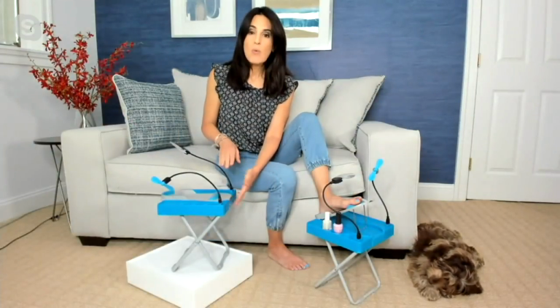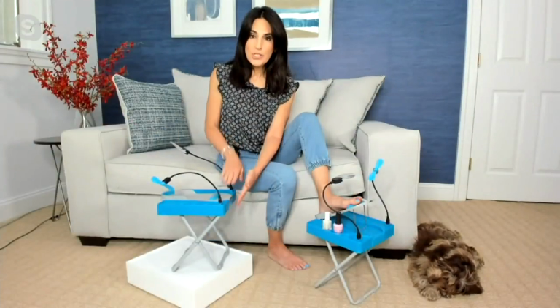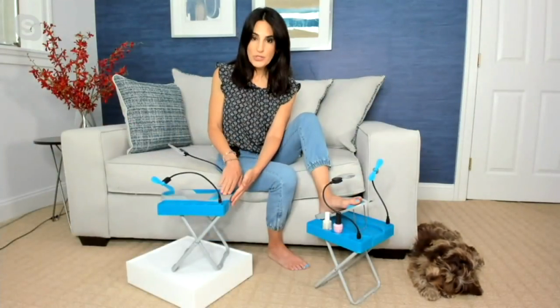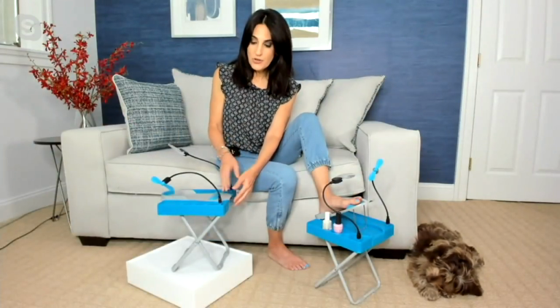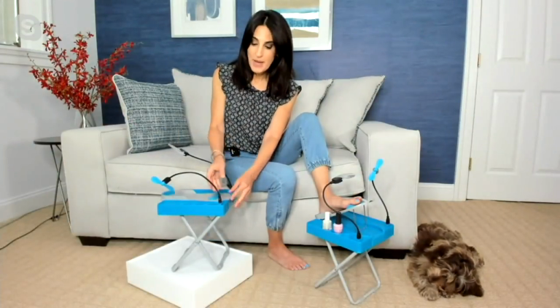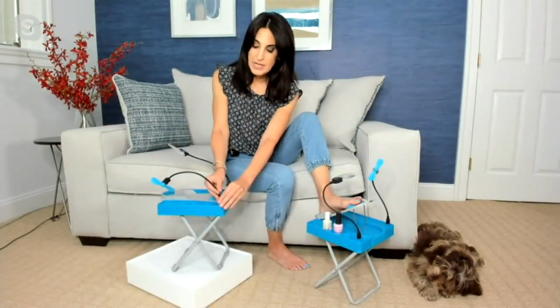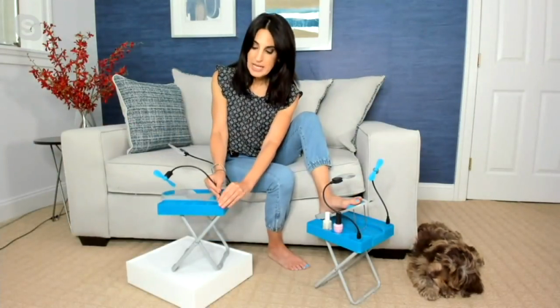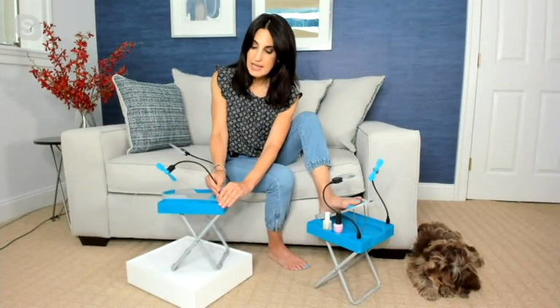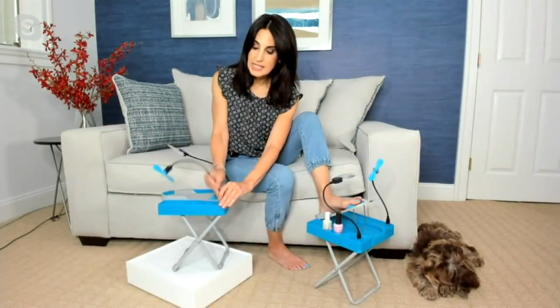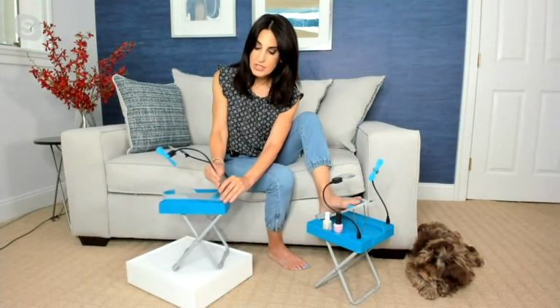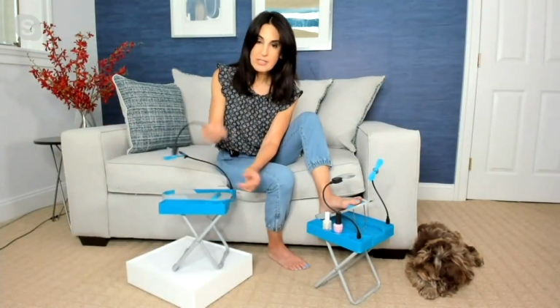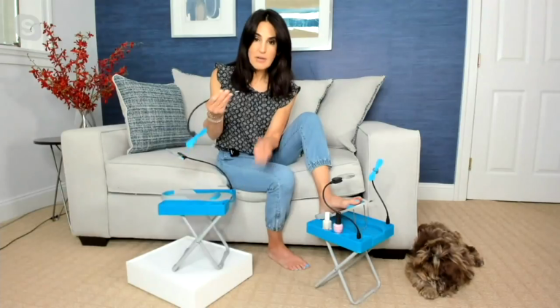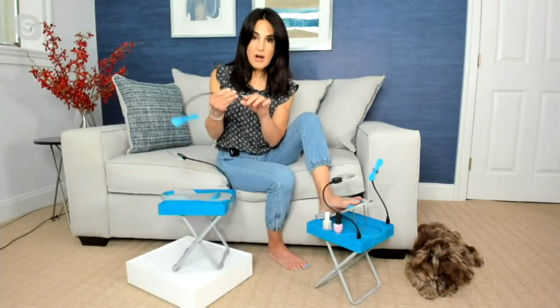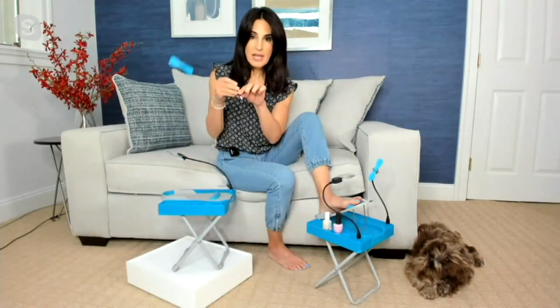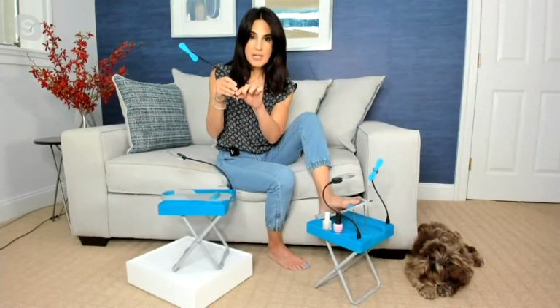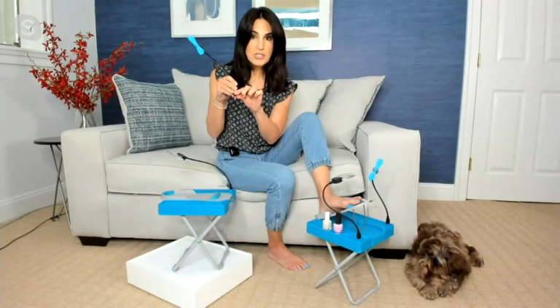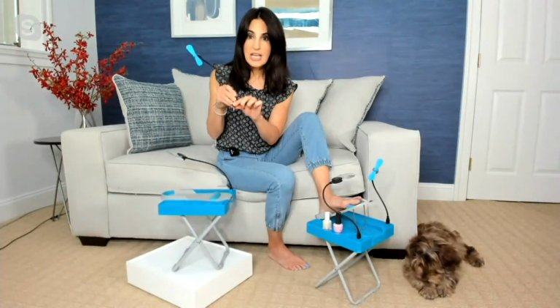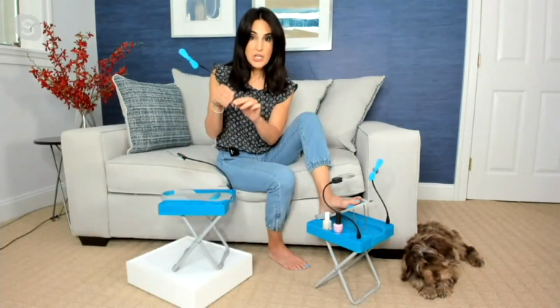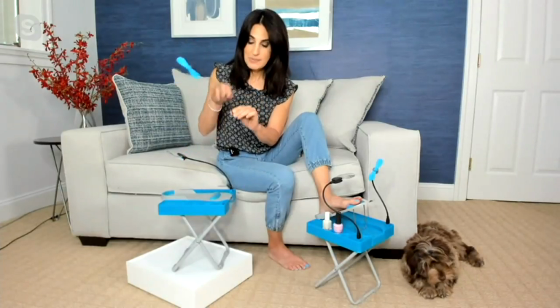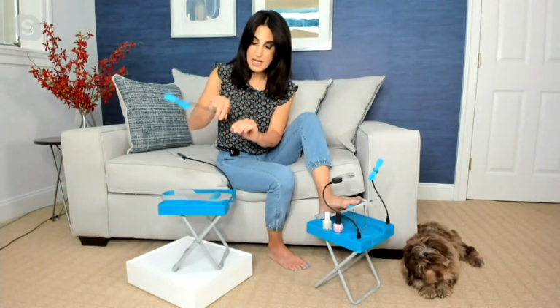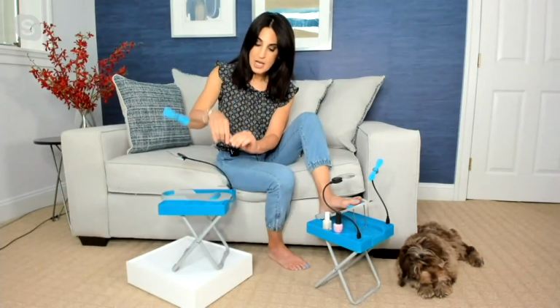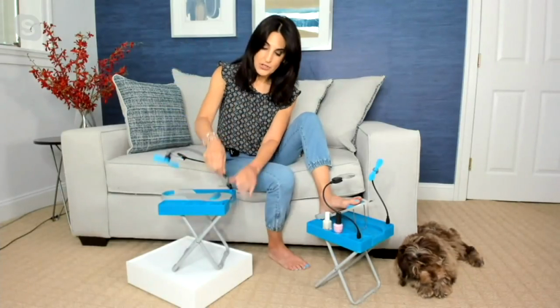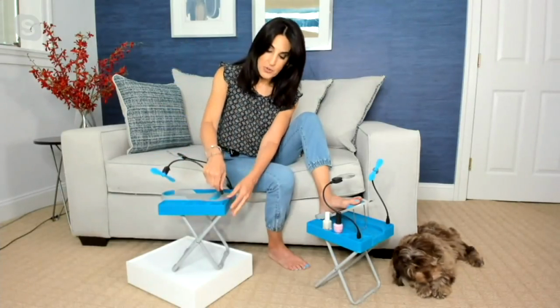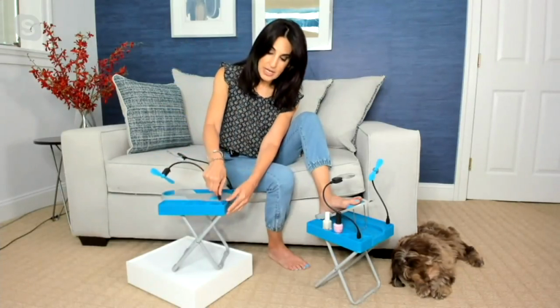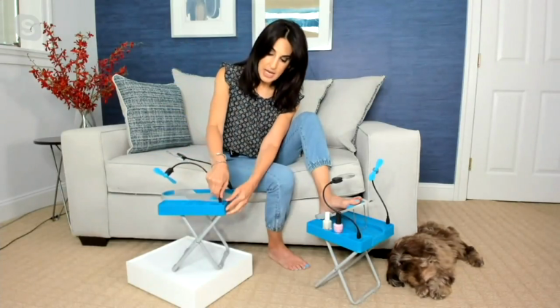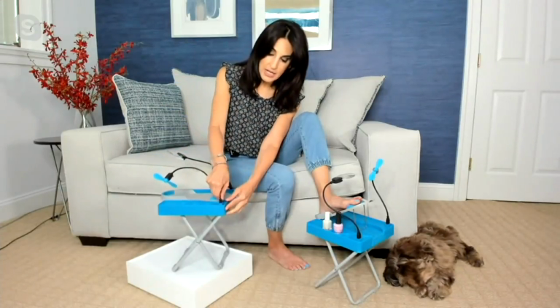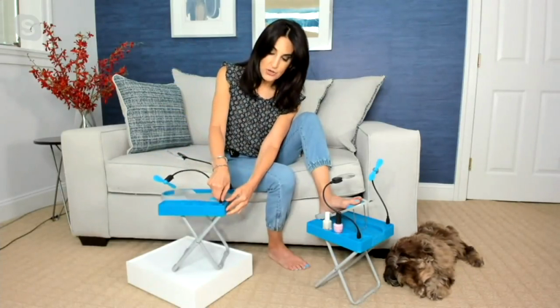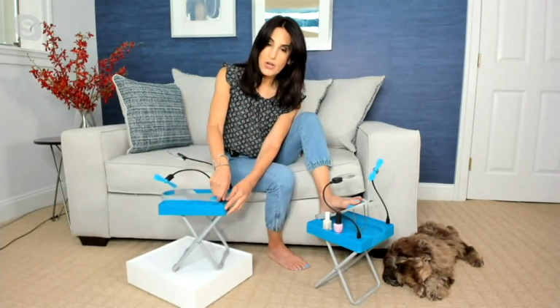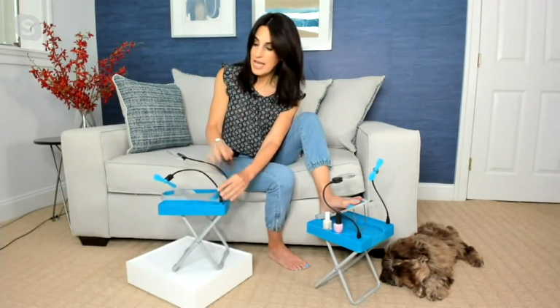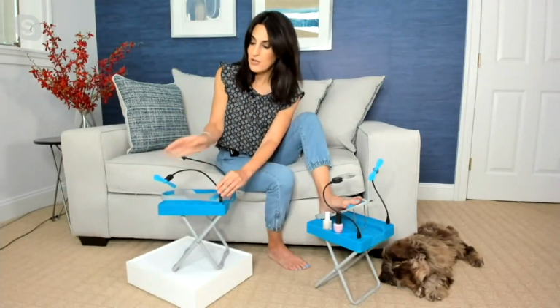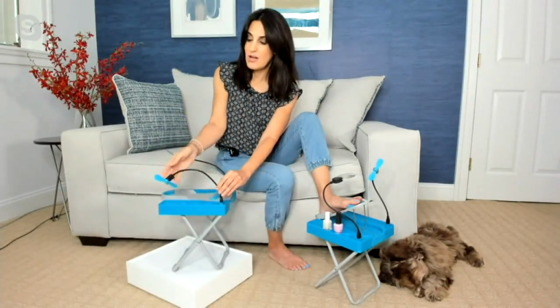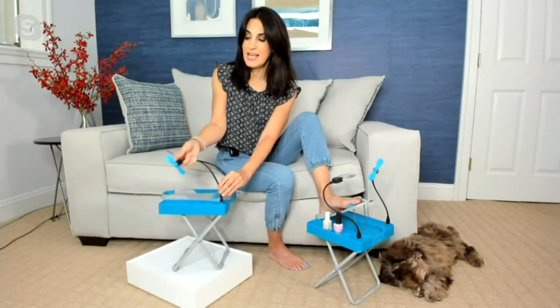Once you install those batteries, the fan and magnifier just plug in like a USB — you just put it in, turn it on, and you're all set.